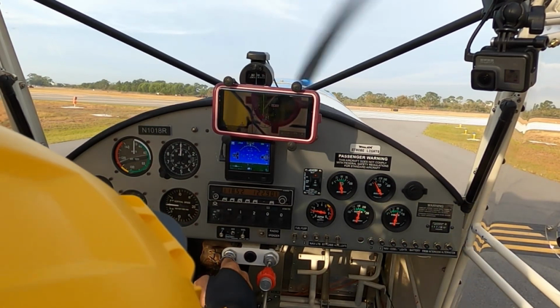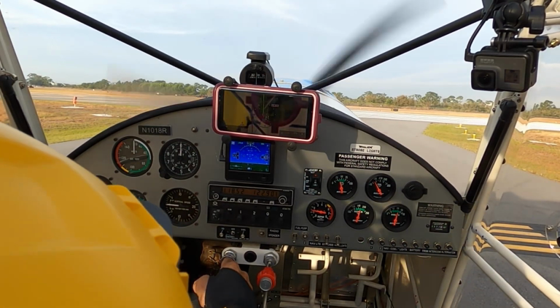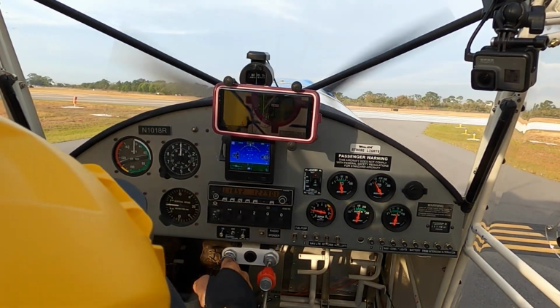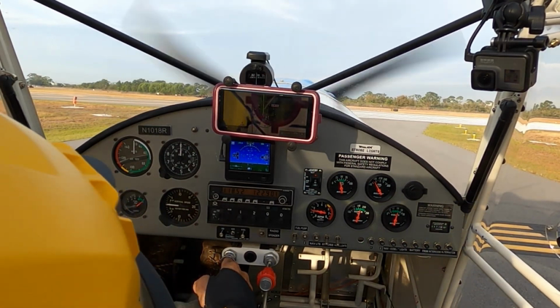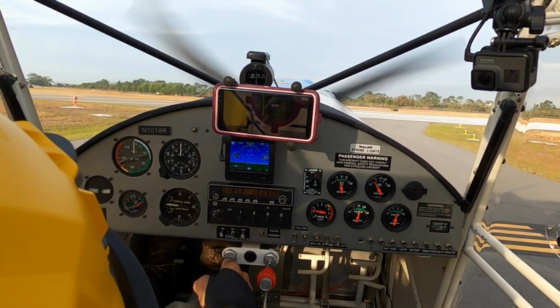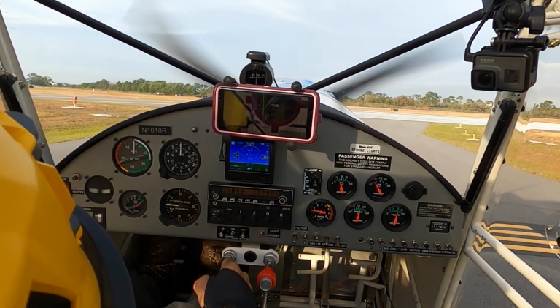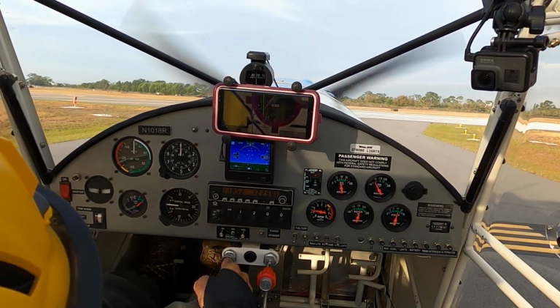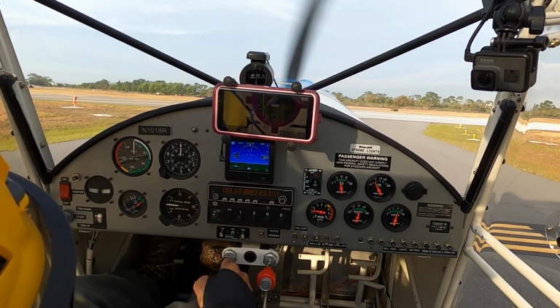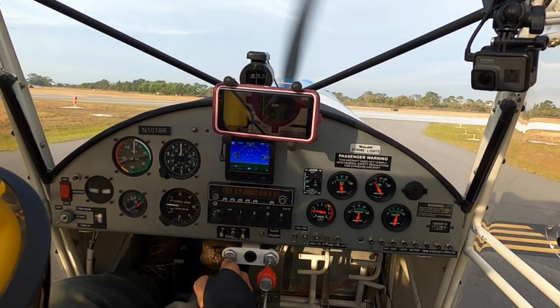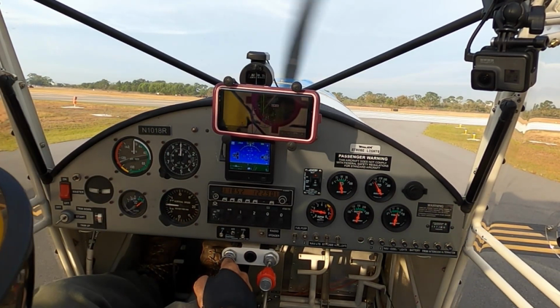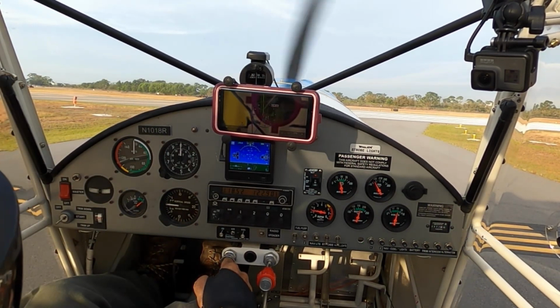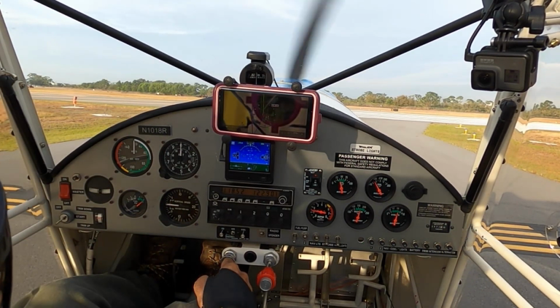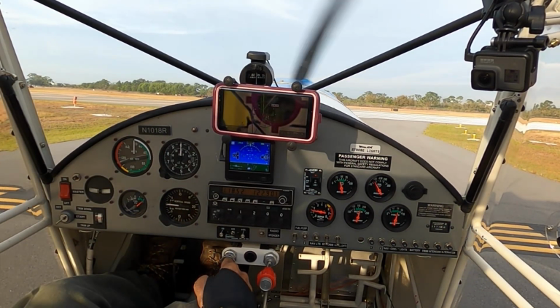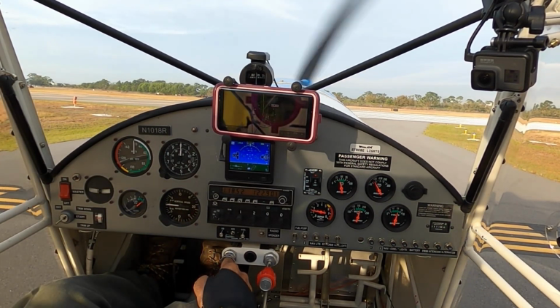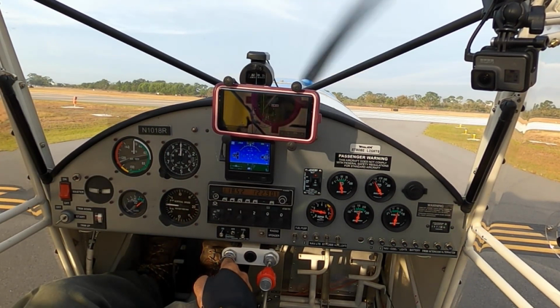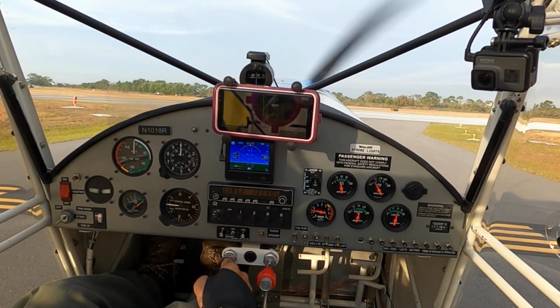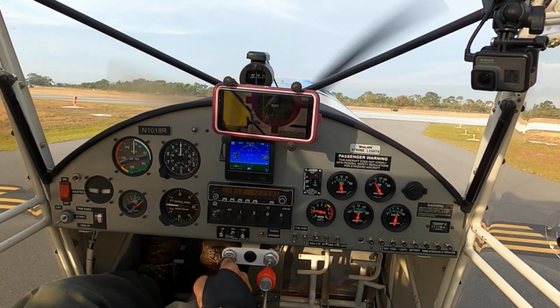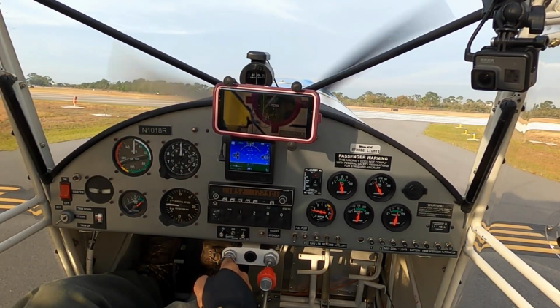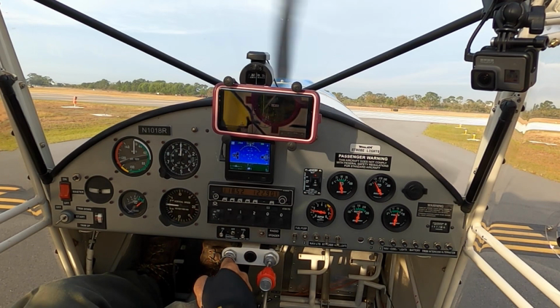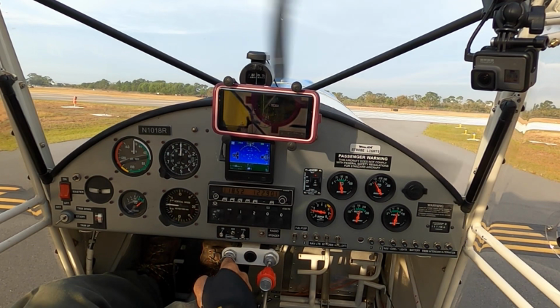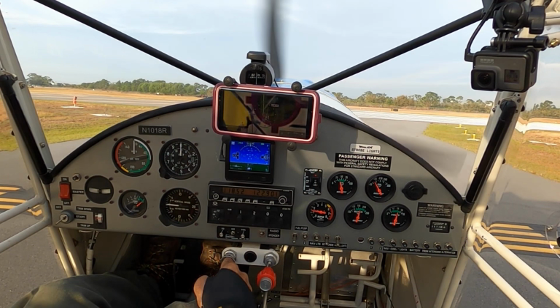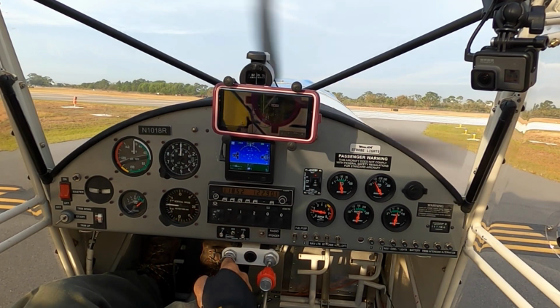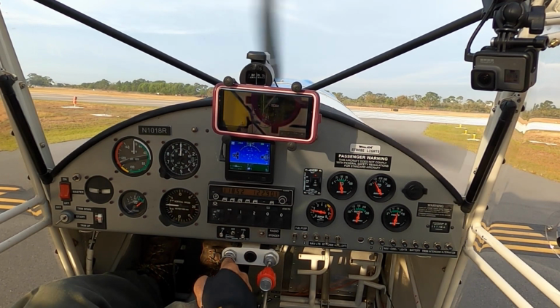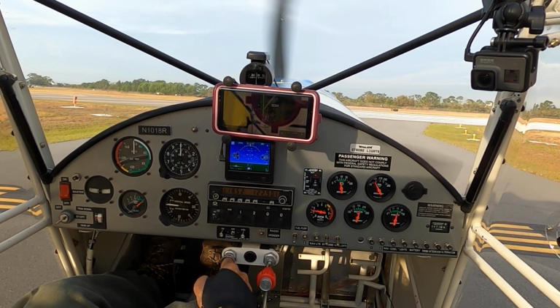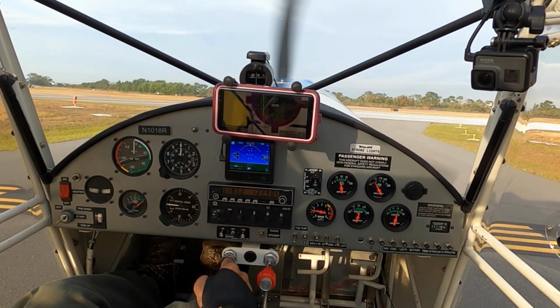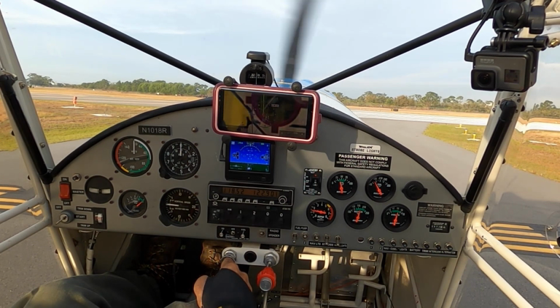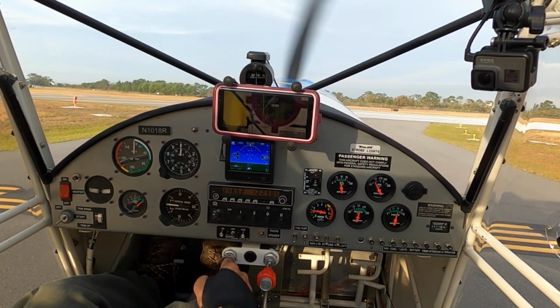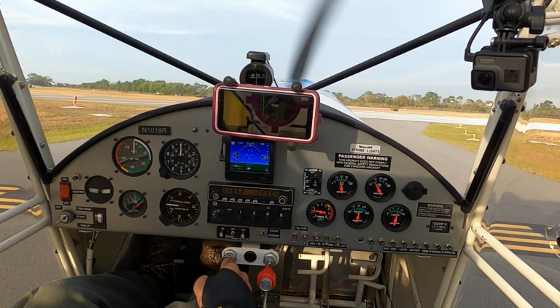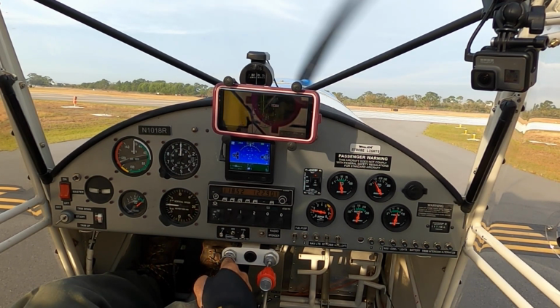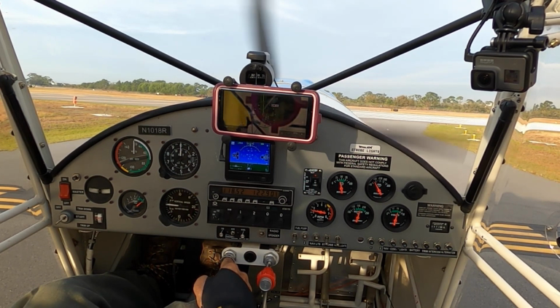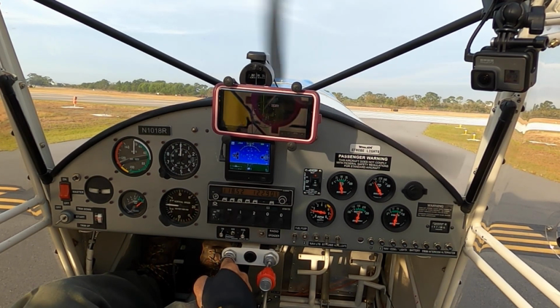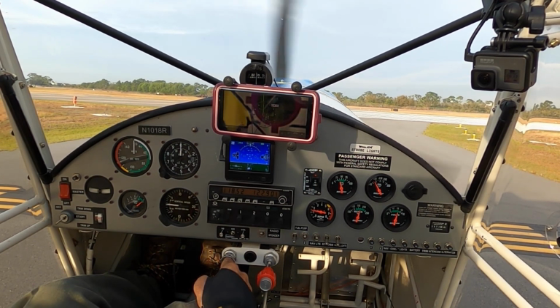Immokalee Regional Airport automated weather observation 1312.